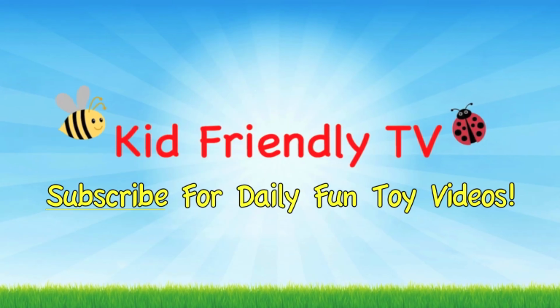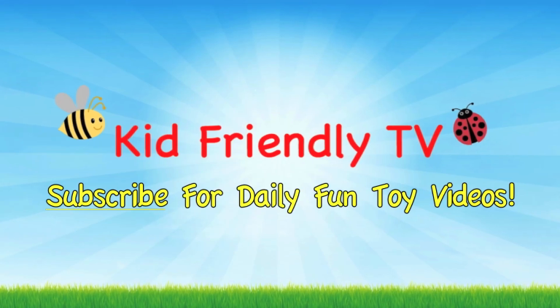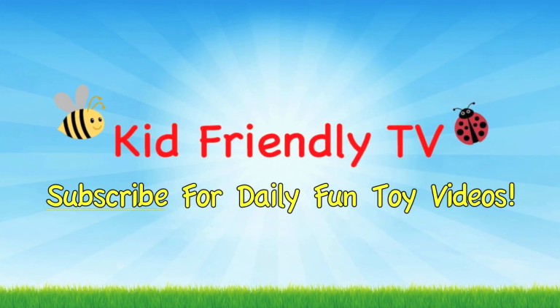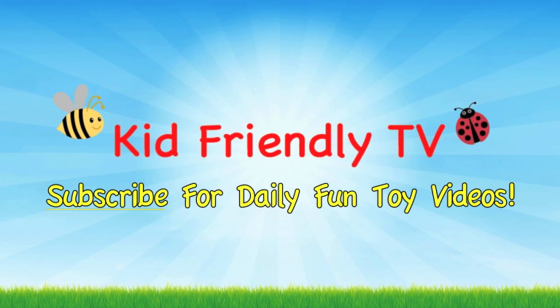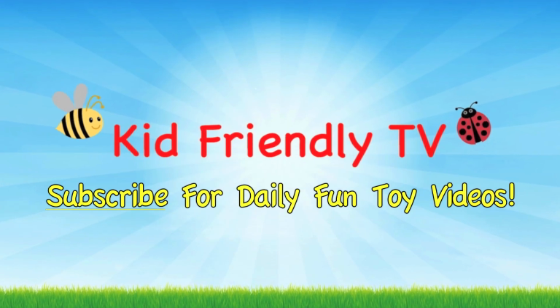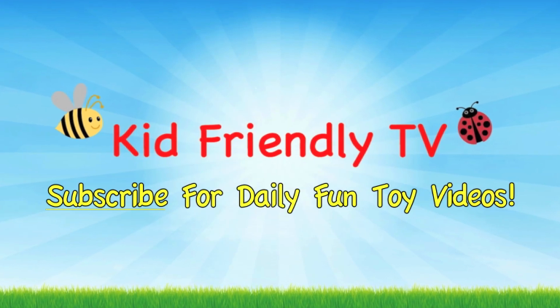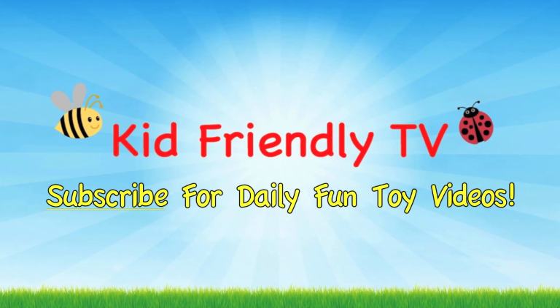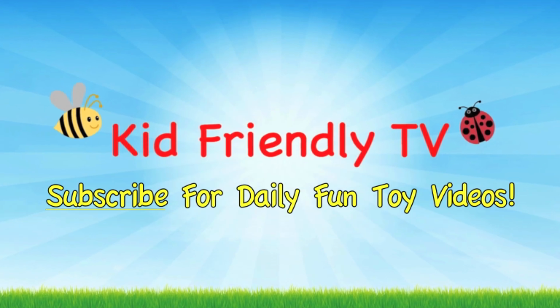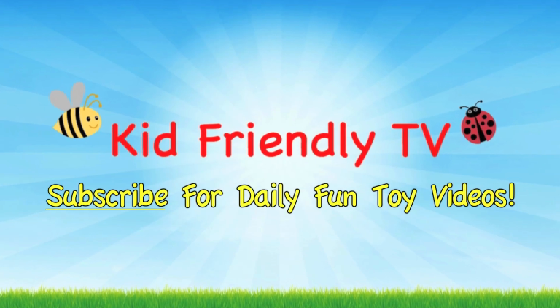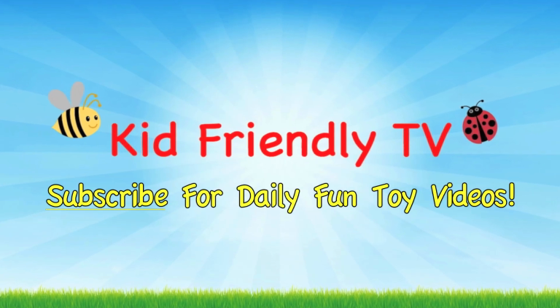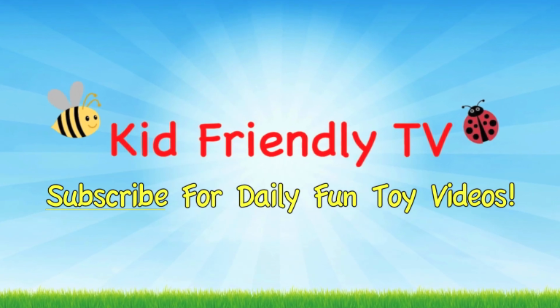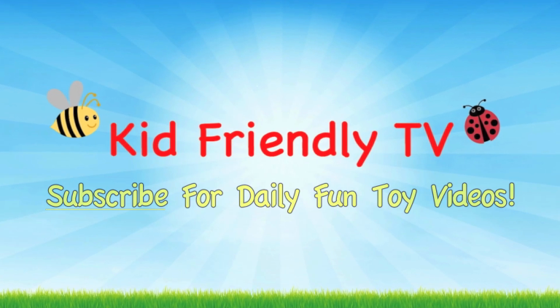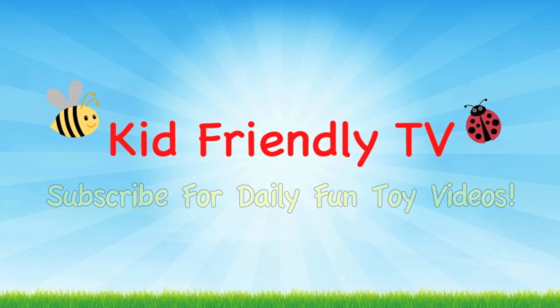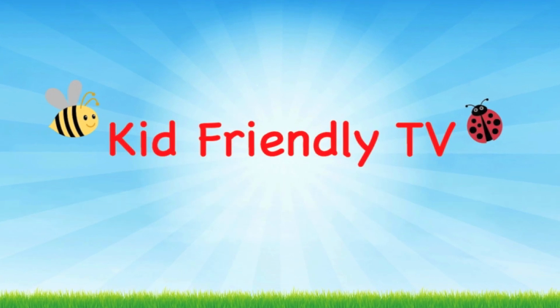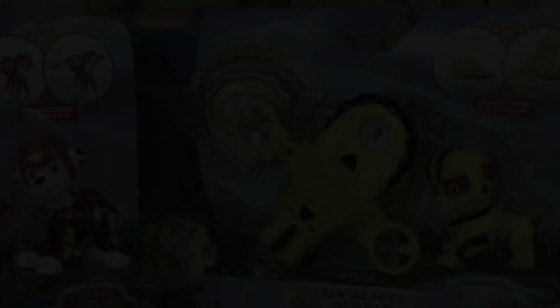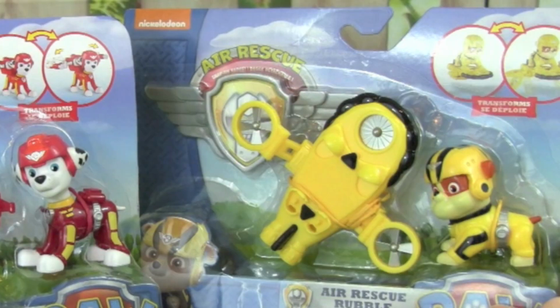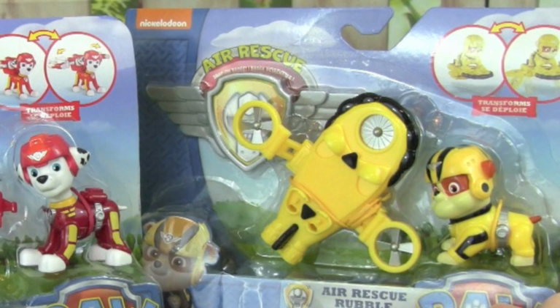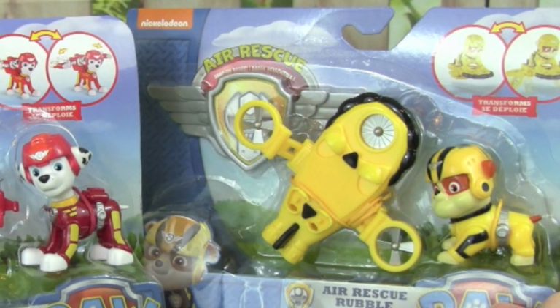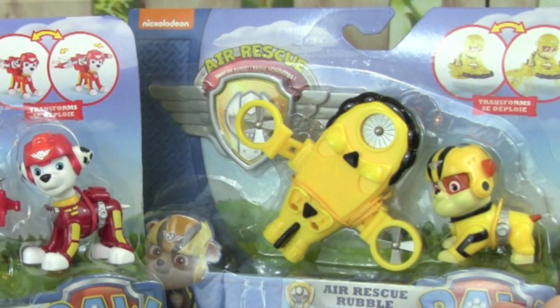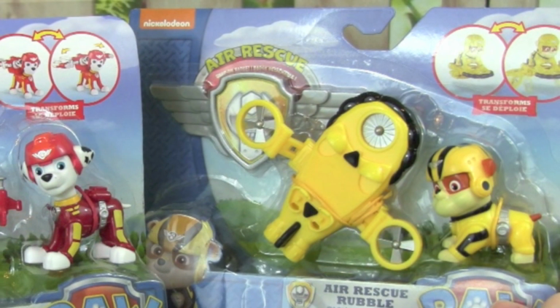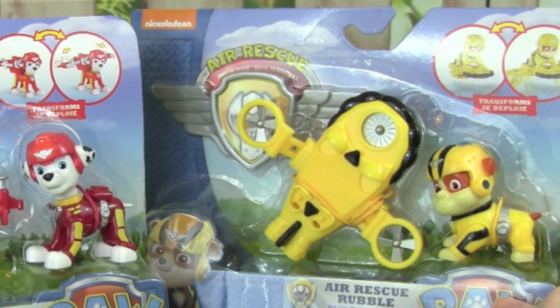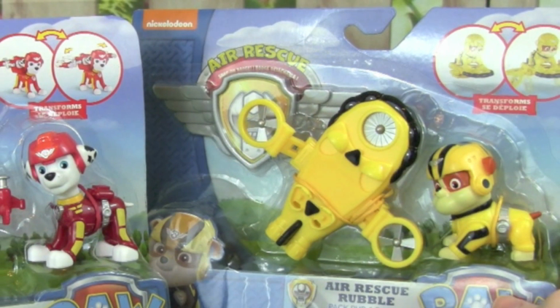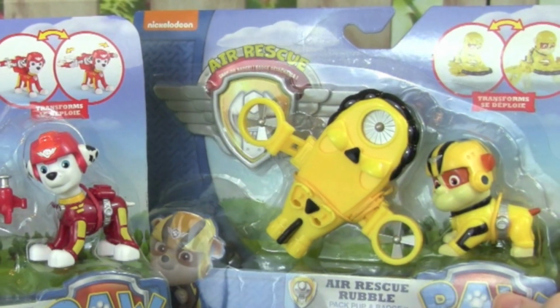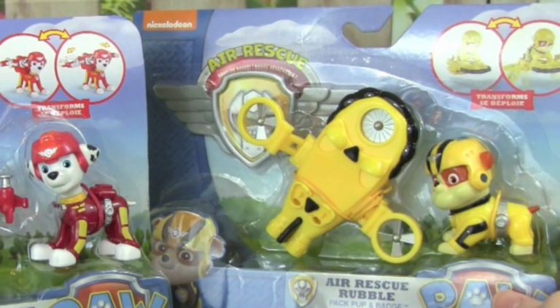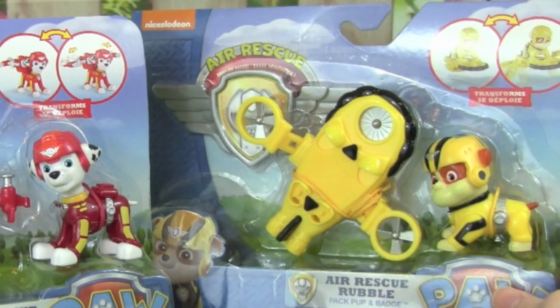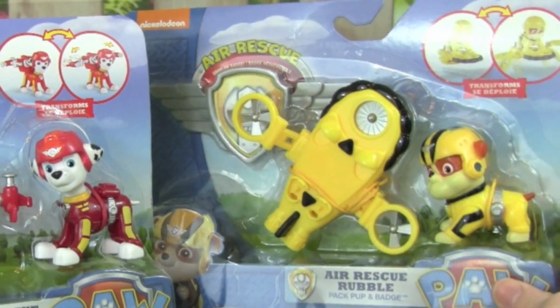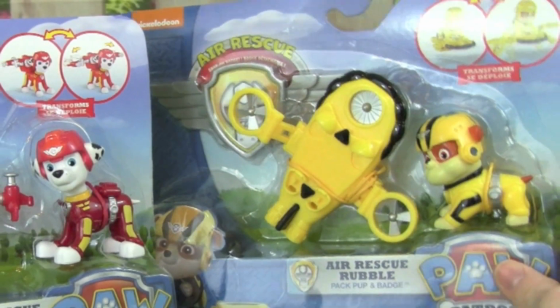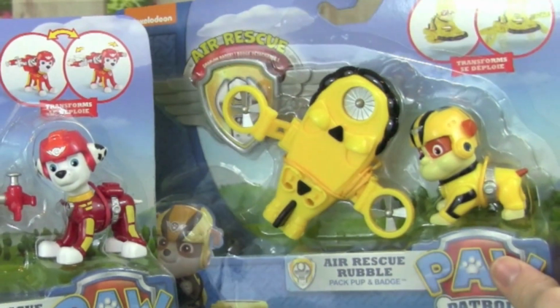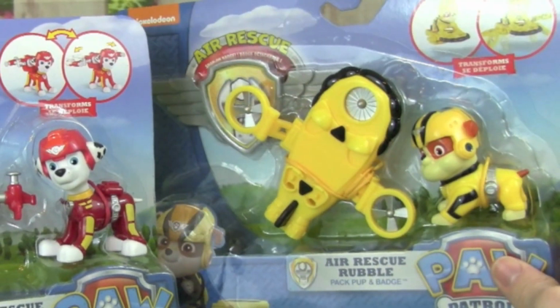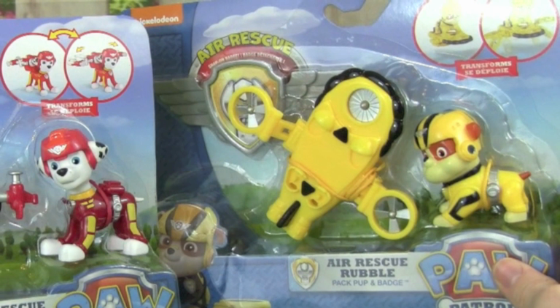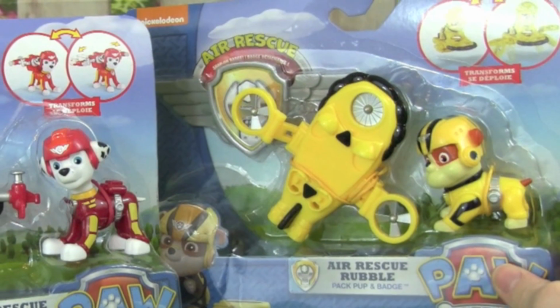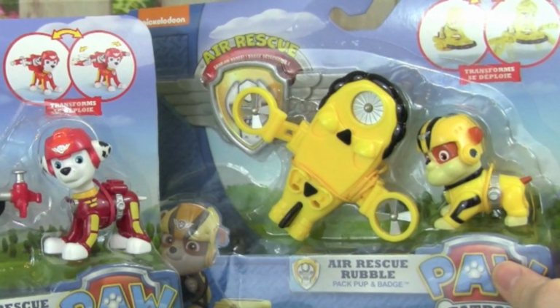Kid Friendly TV. Hey guys, it's Whitney from Kid Friendly TV.